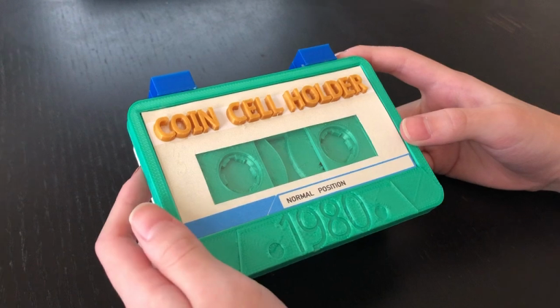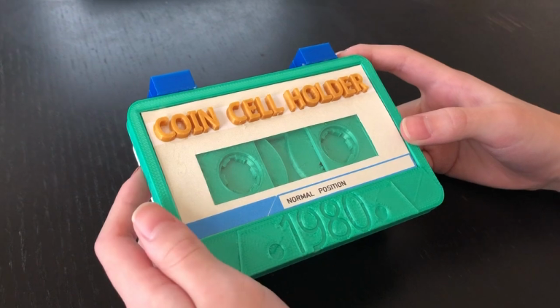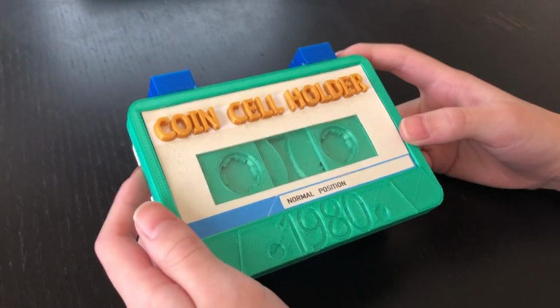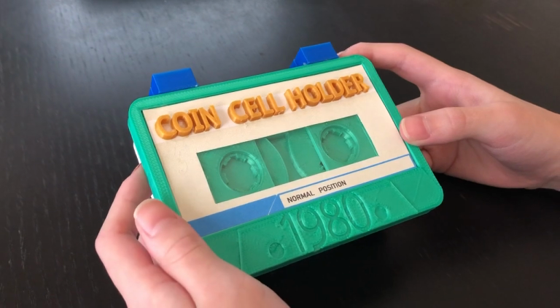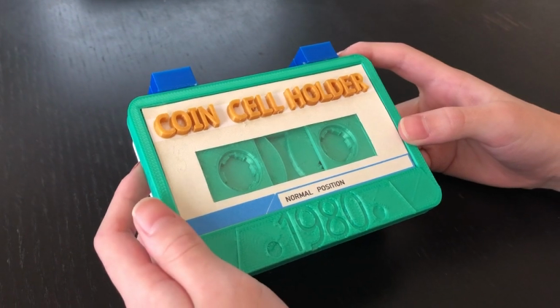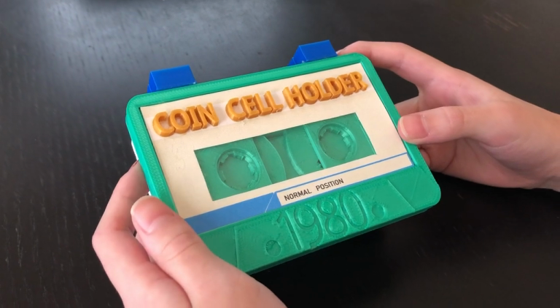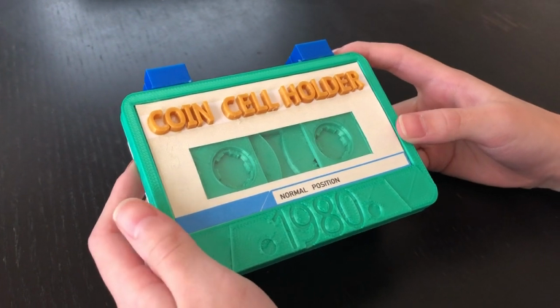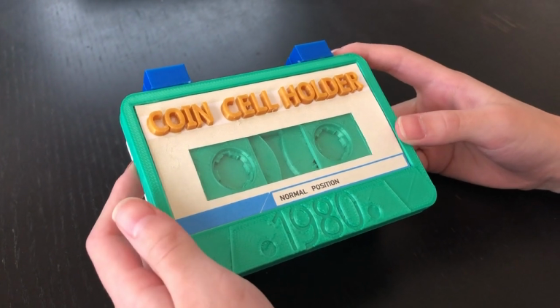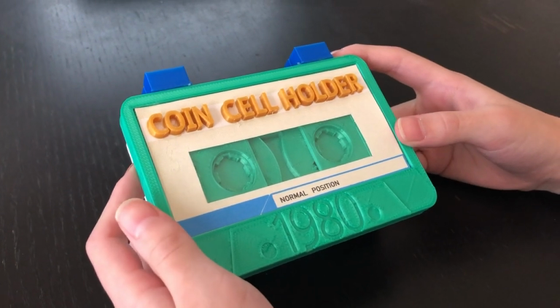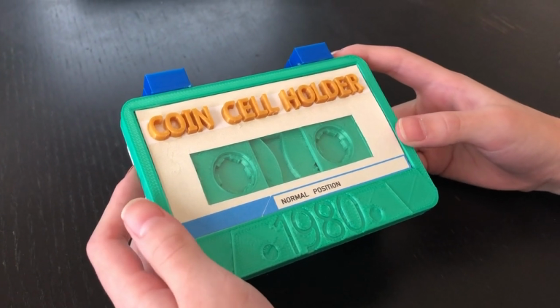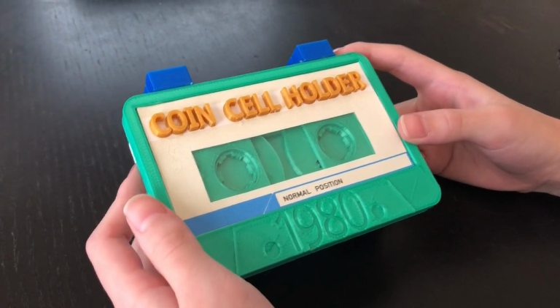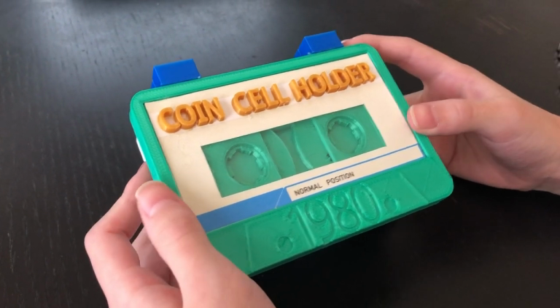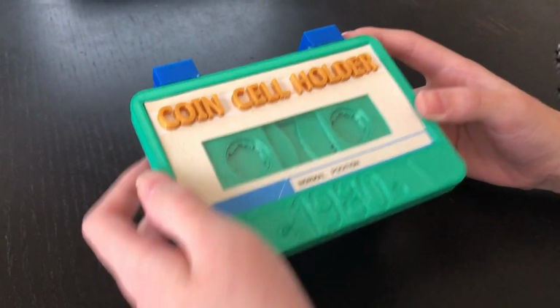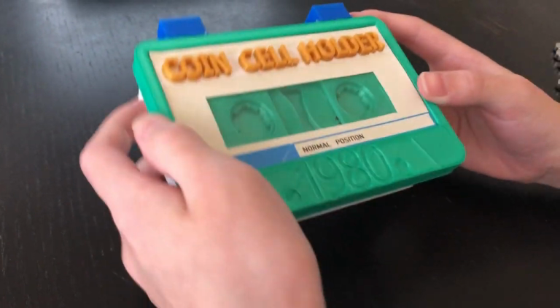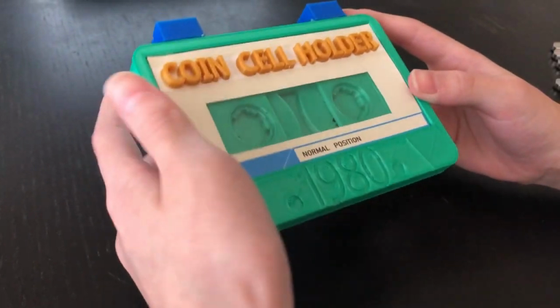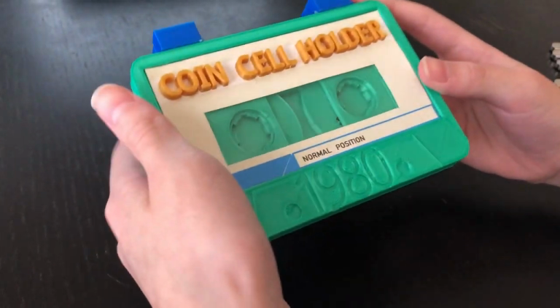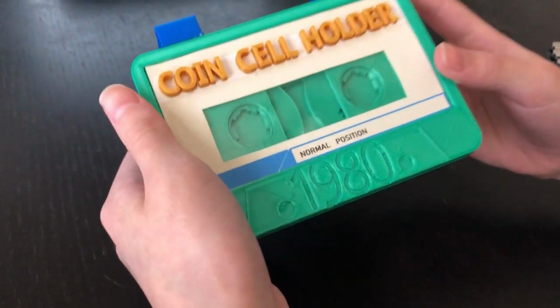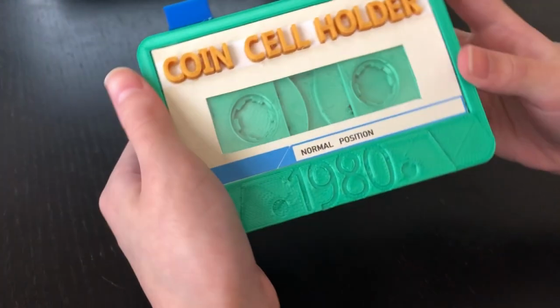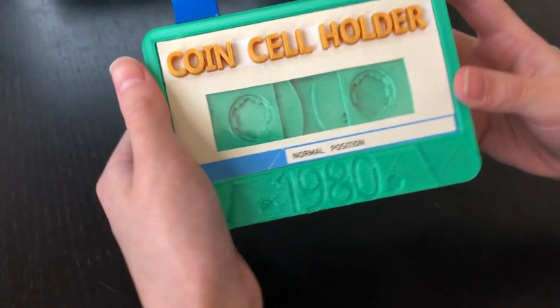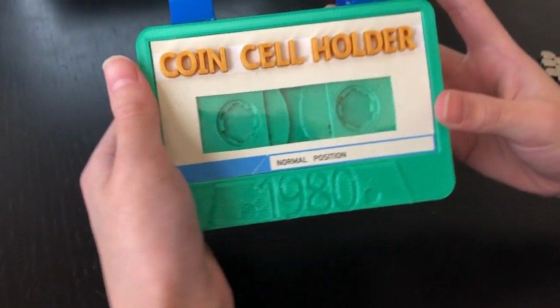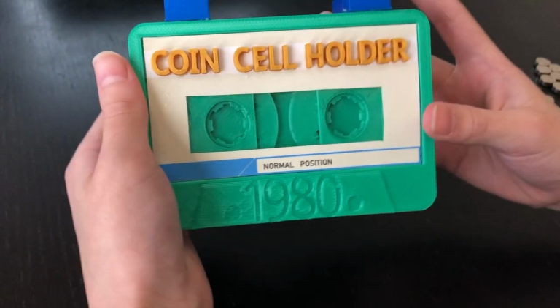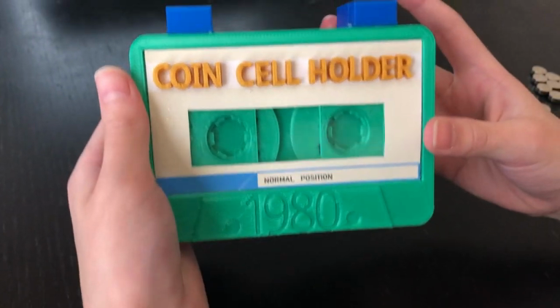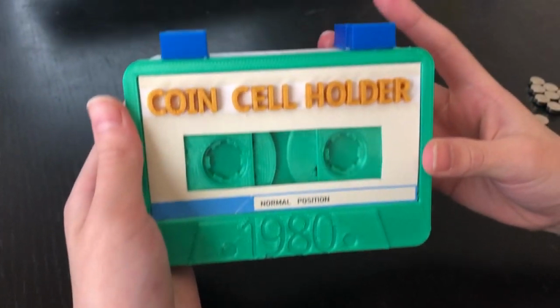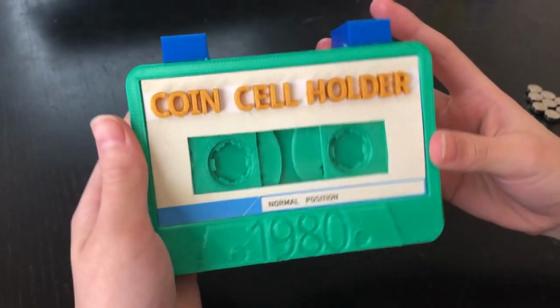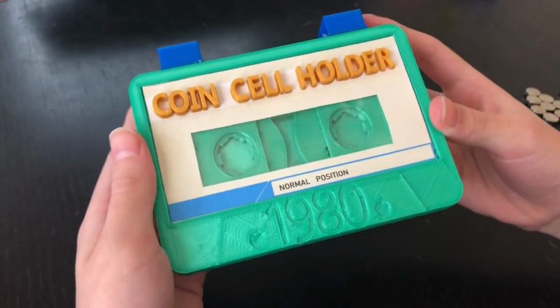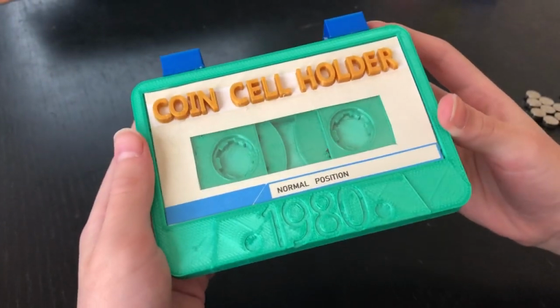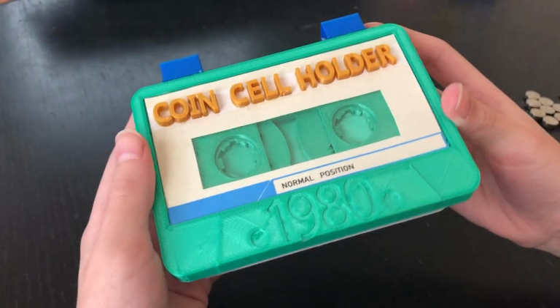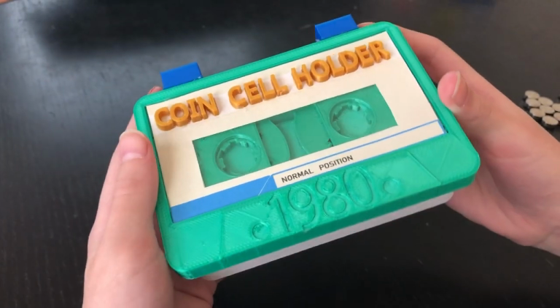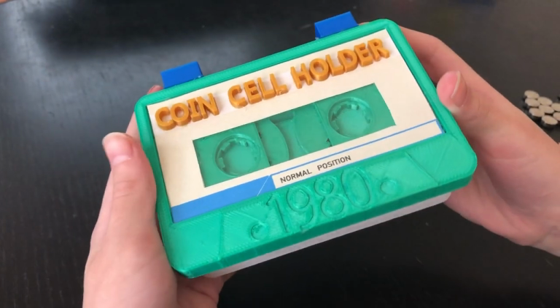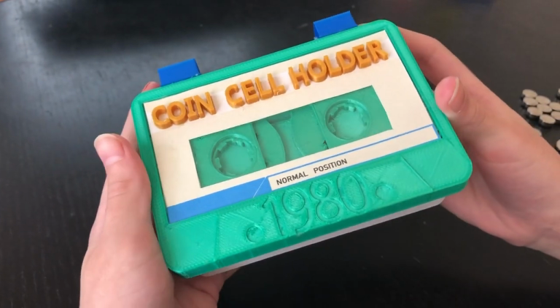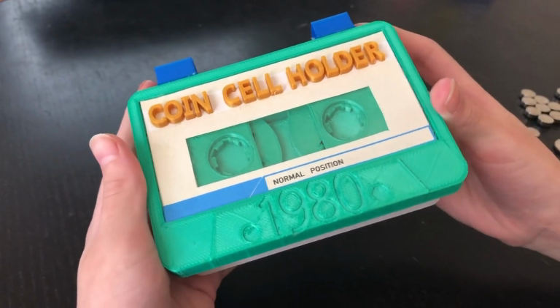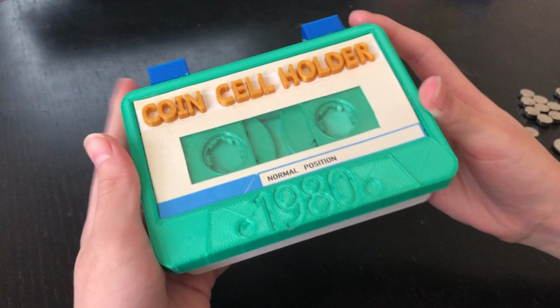This is my chlorine cell holder that I printed. It looks like an old cassette, right?